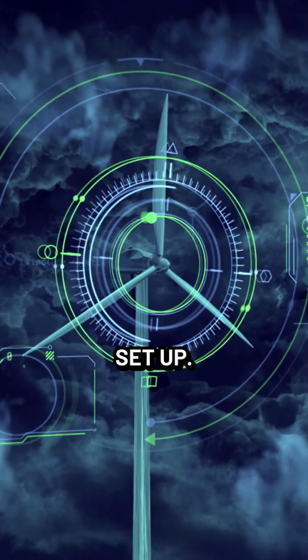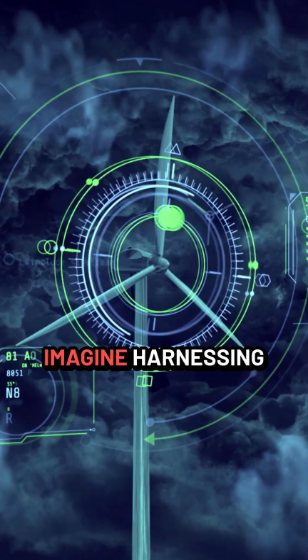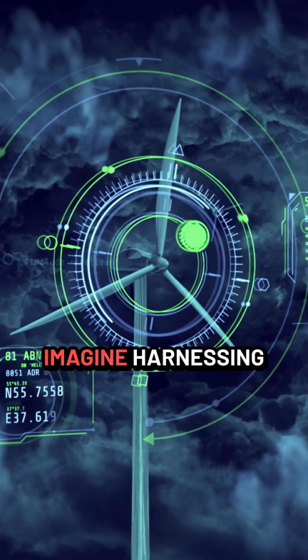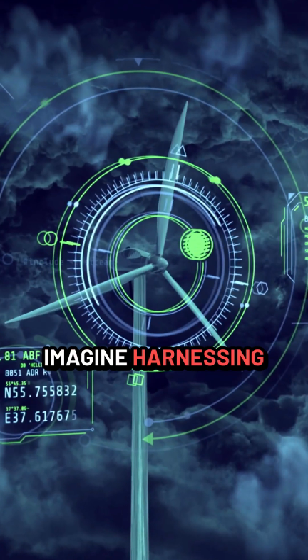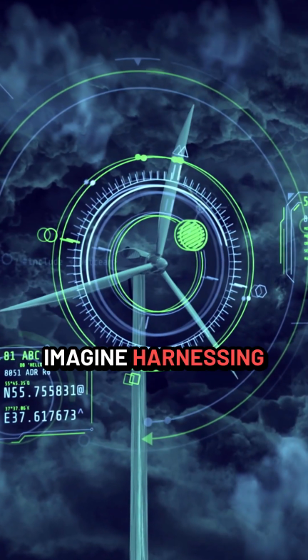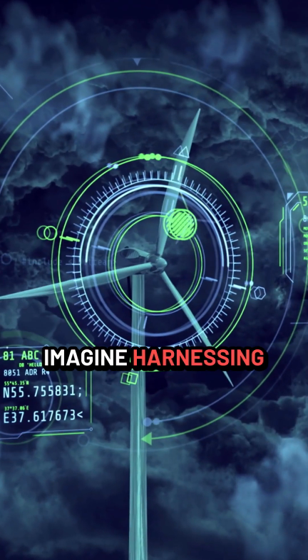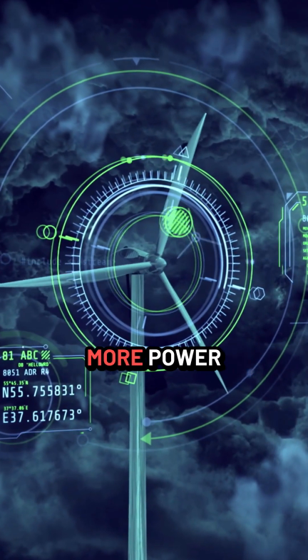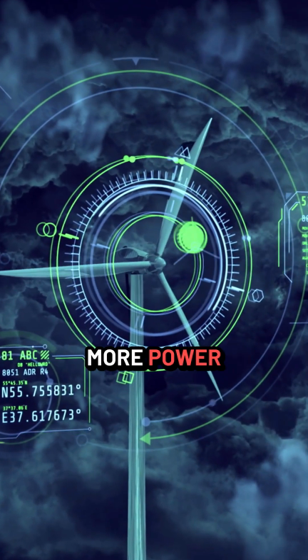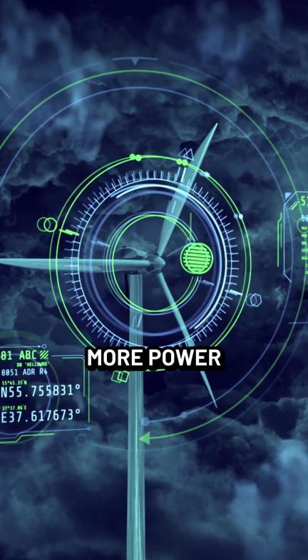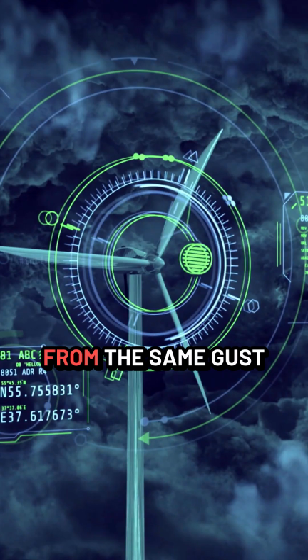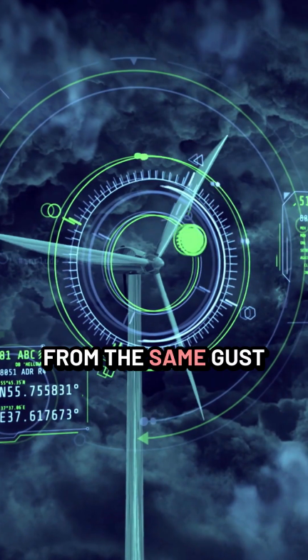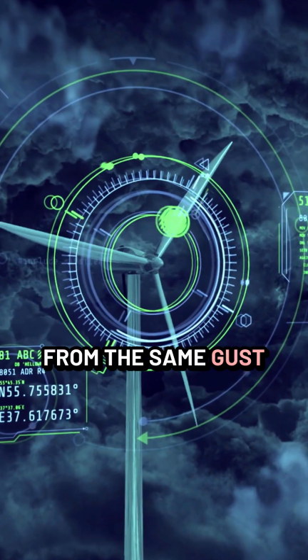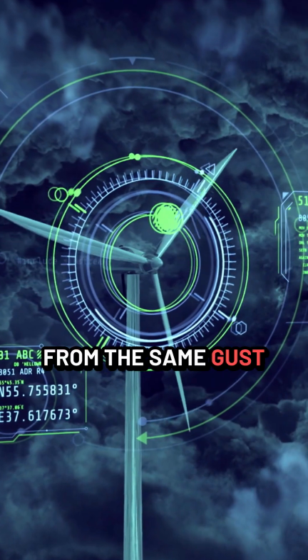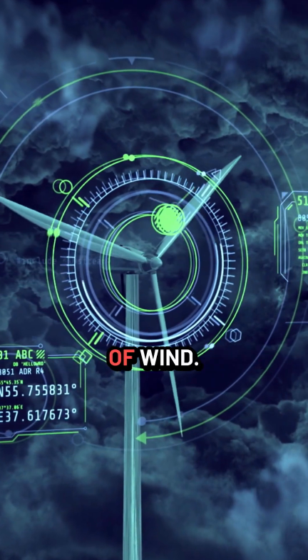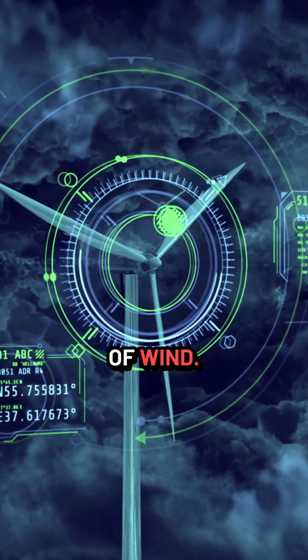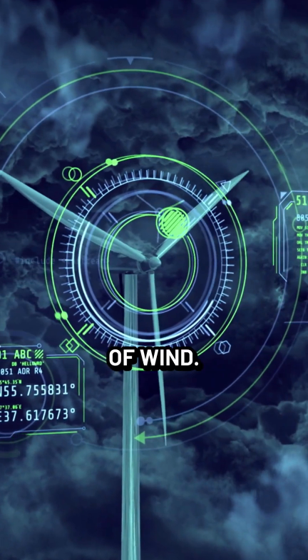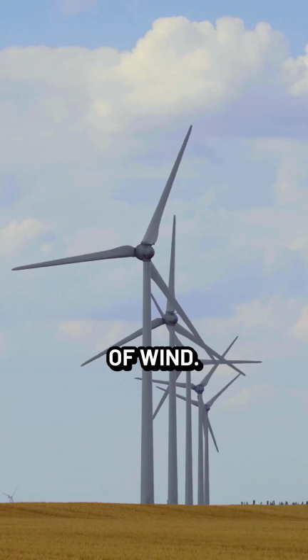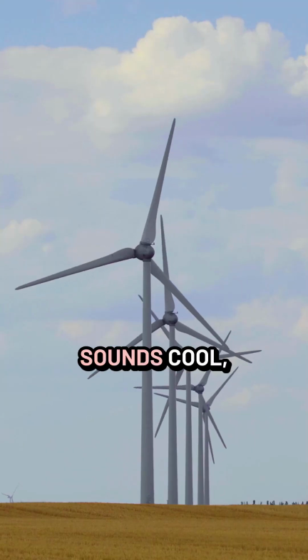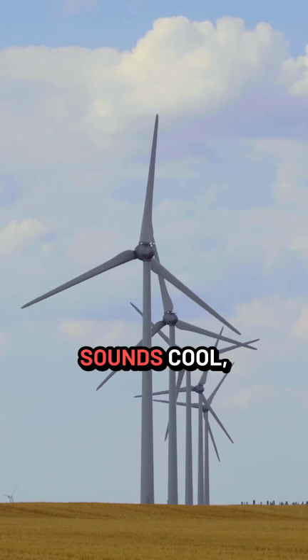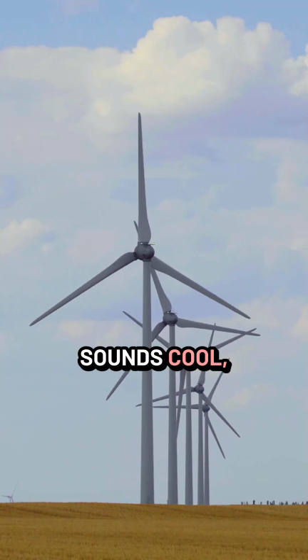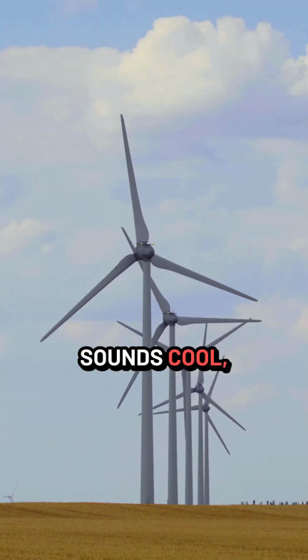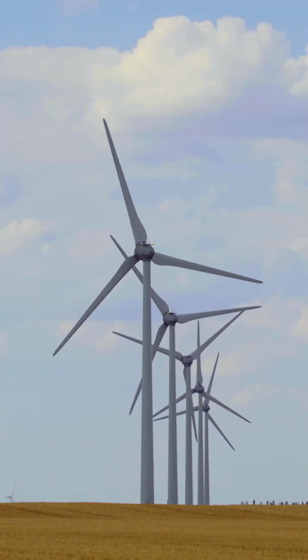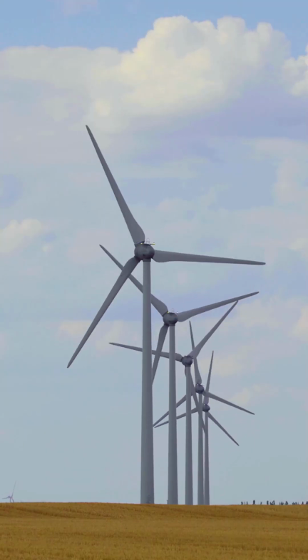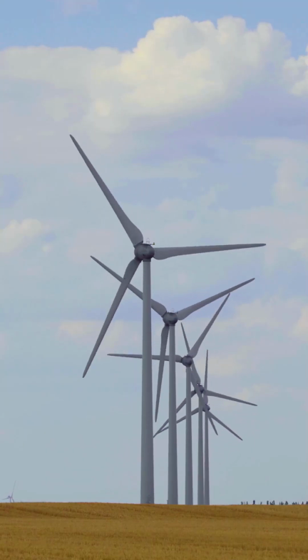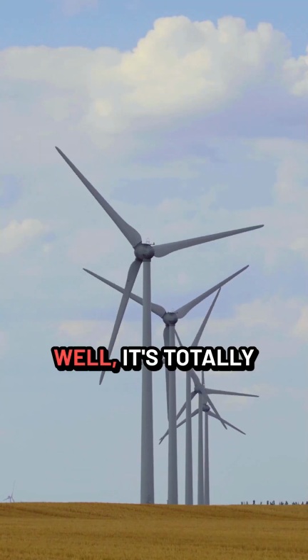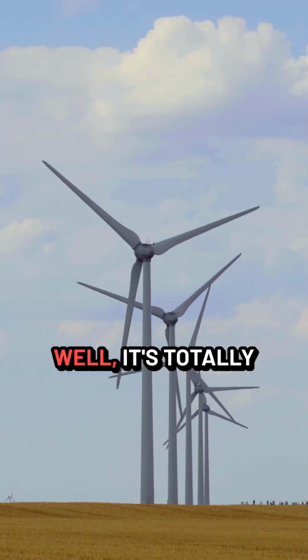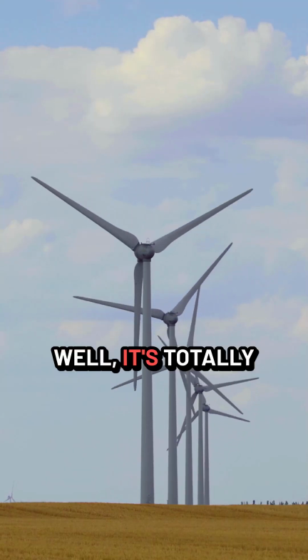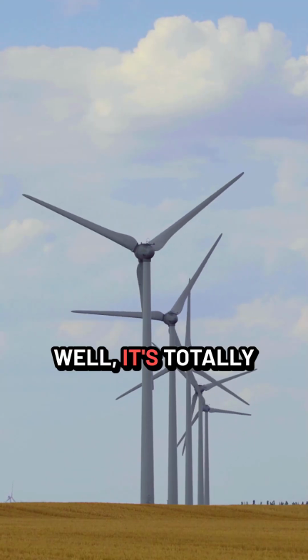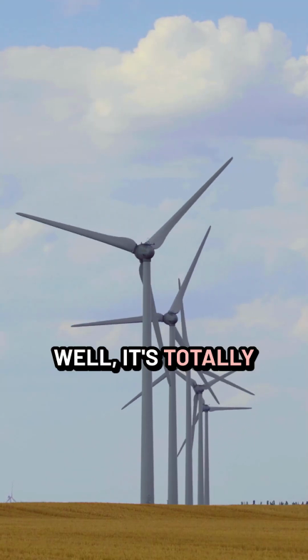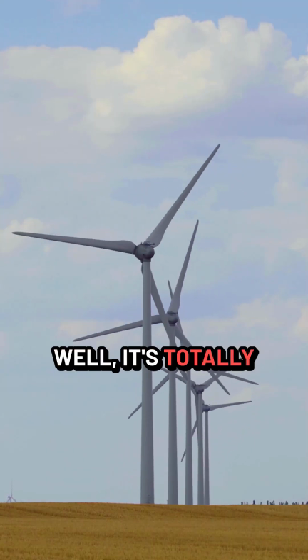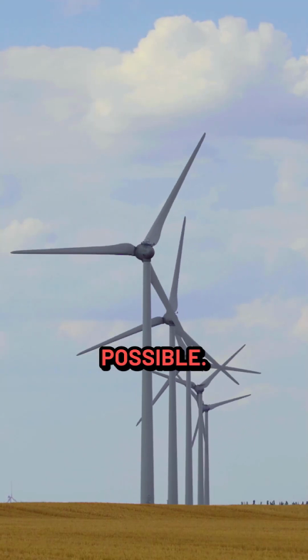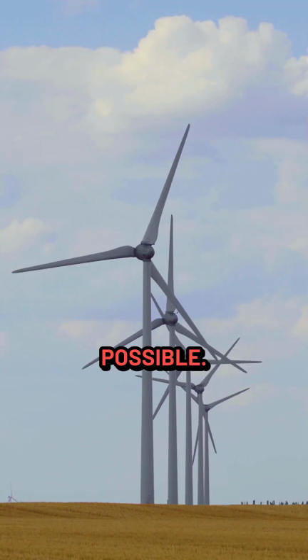Imagine harnessing more power from the same gust of wind. Sounds cool, huh? Well, it's totally possible.